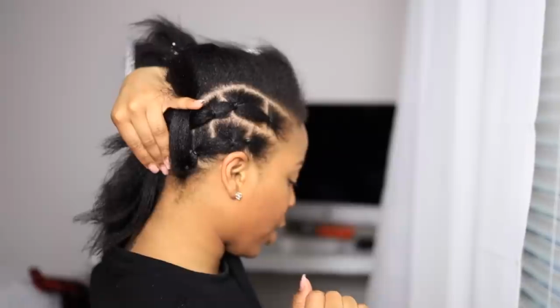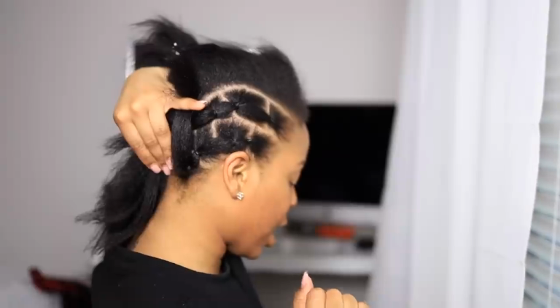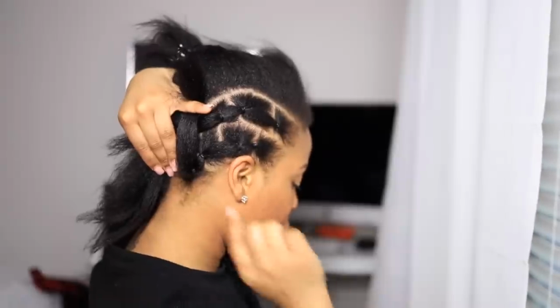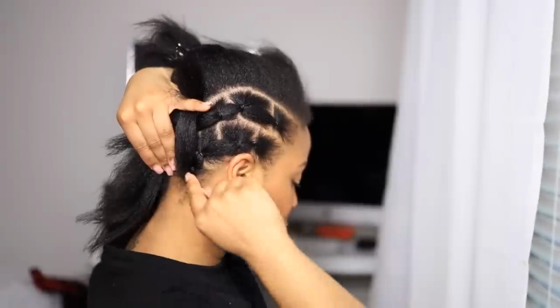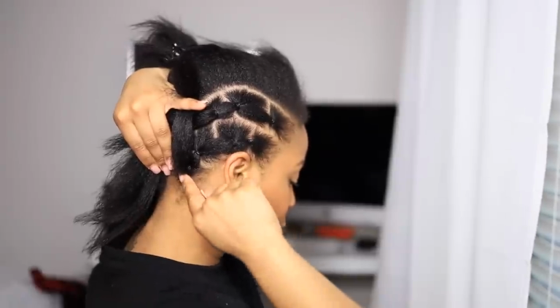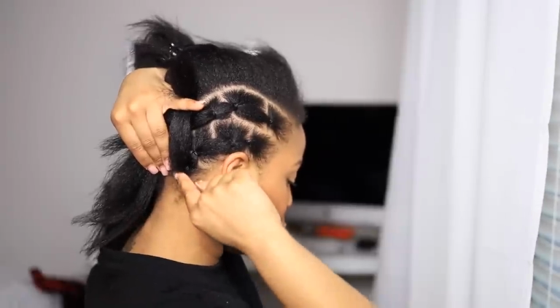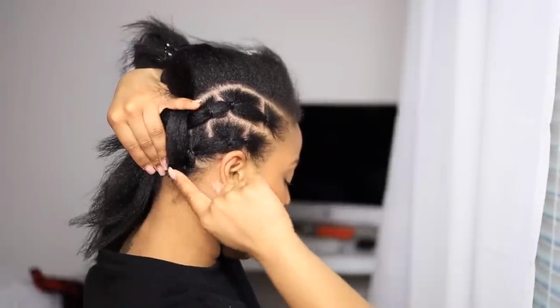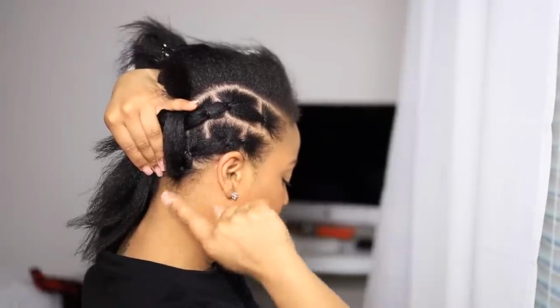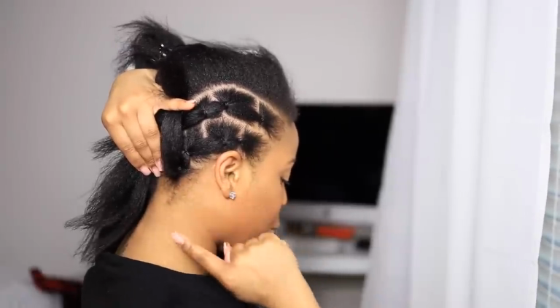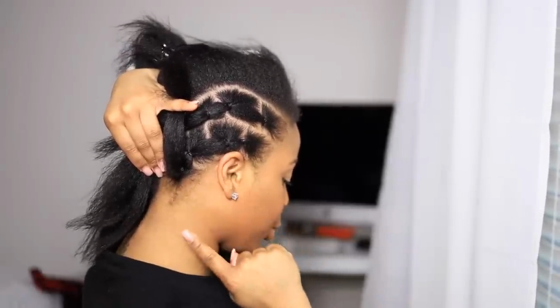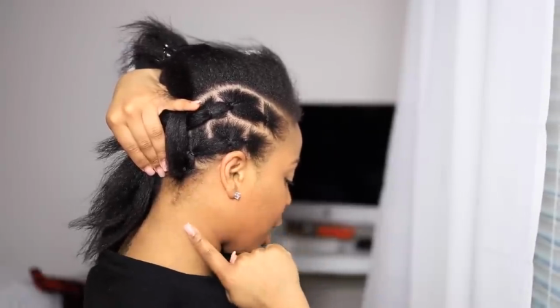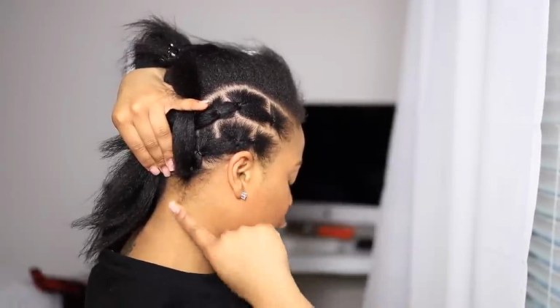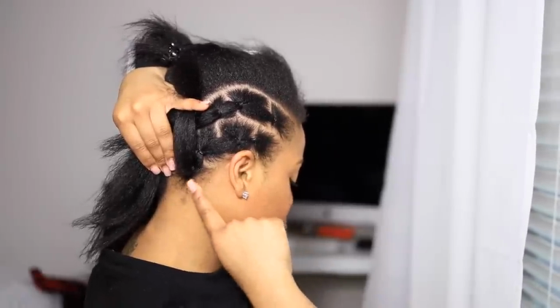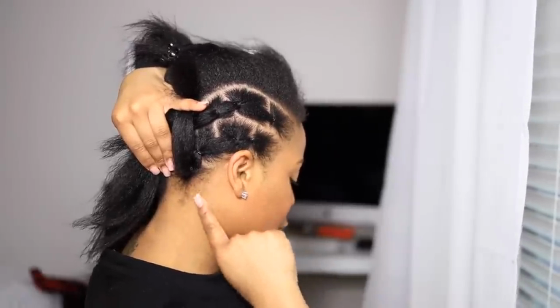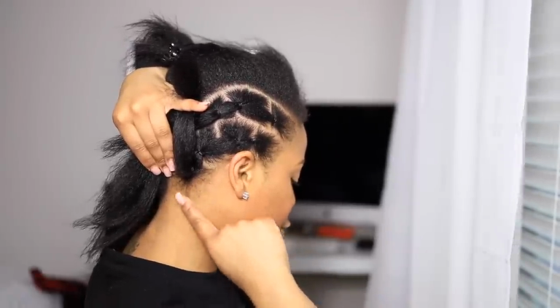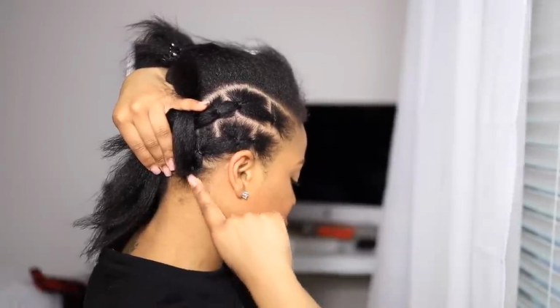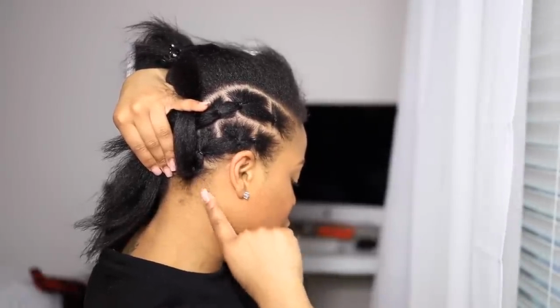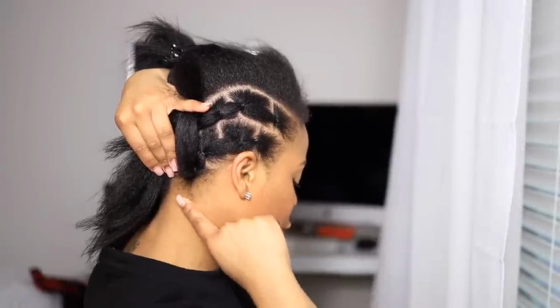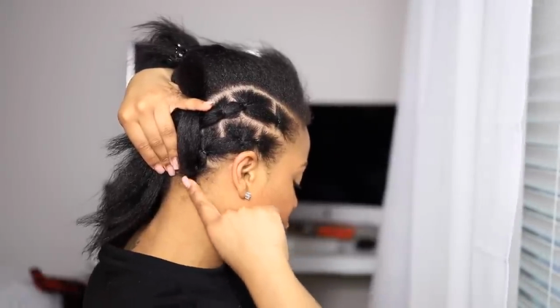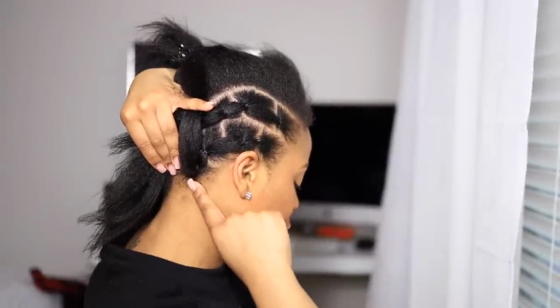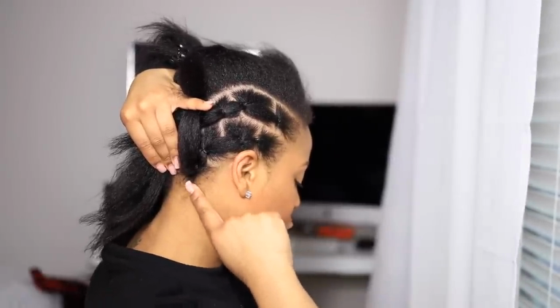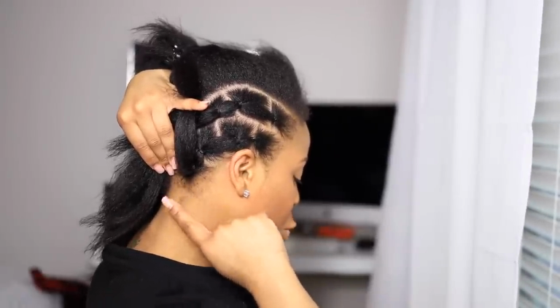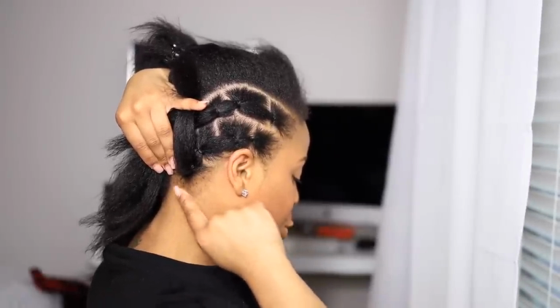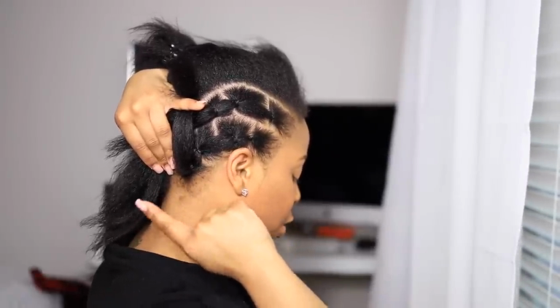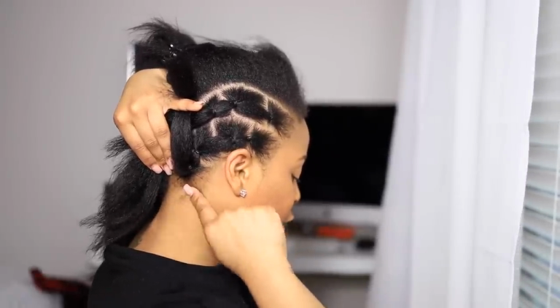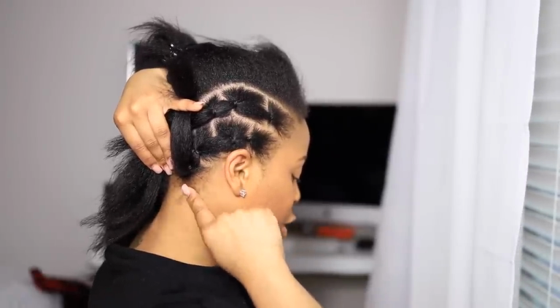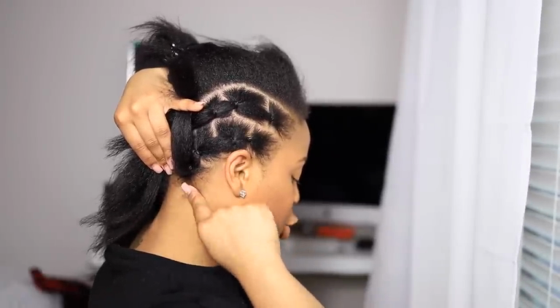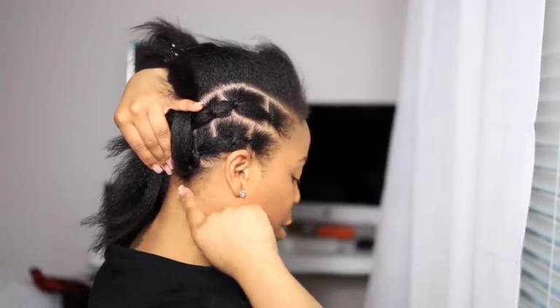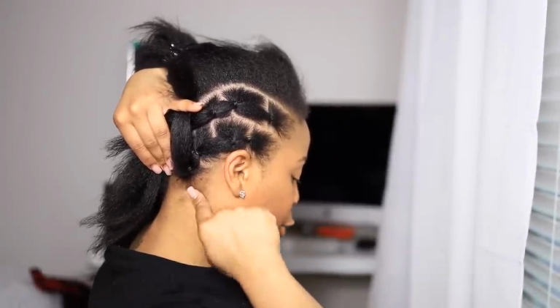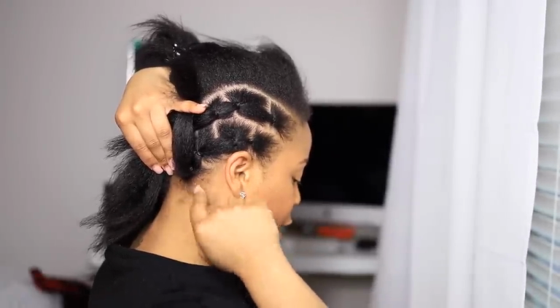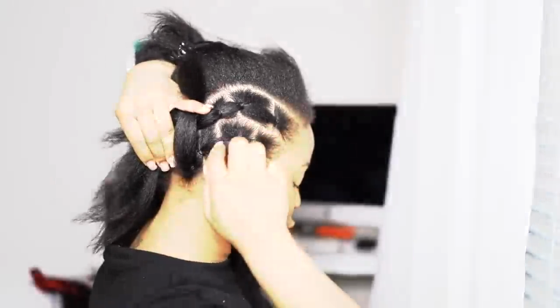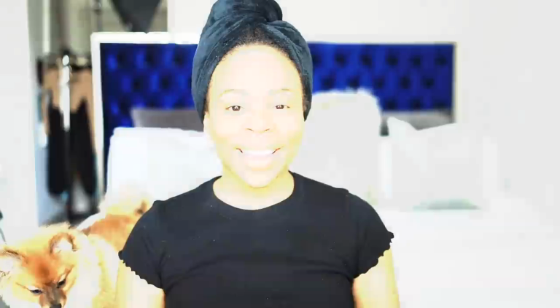Do not pull tight — you don't want to create tension right here, which will eventually create breakage.